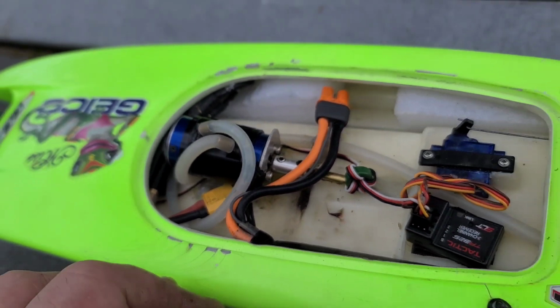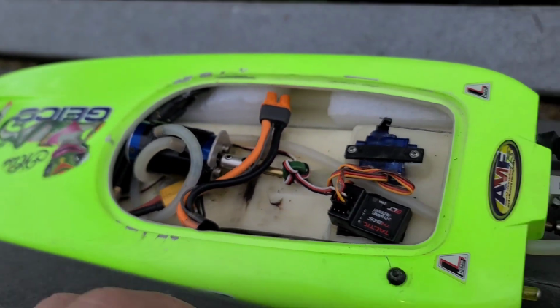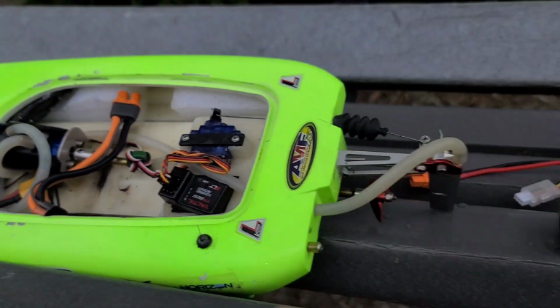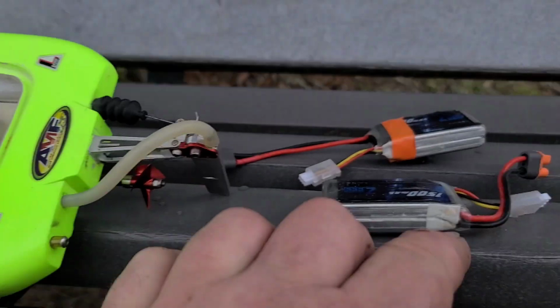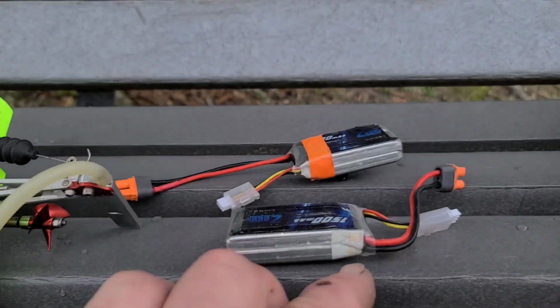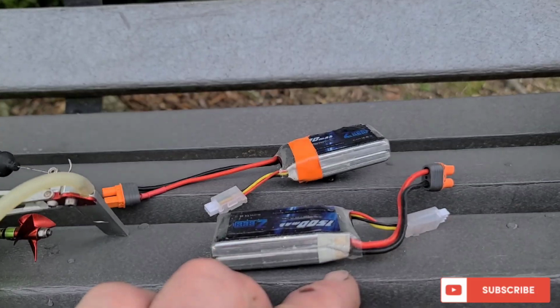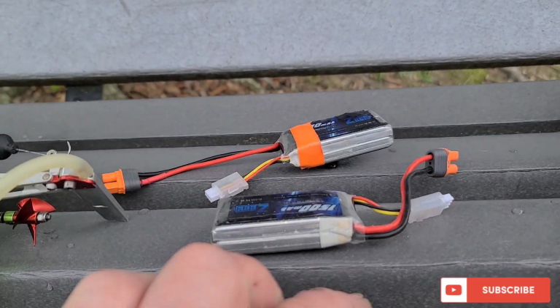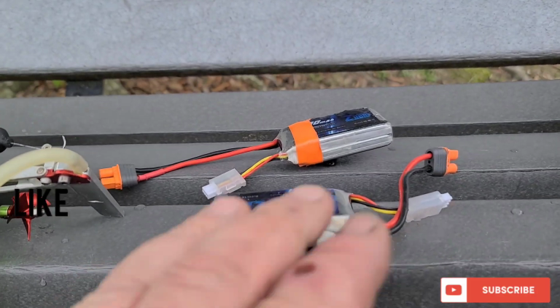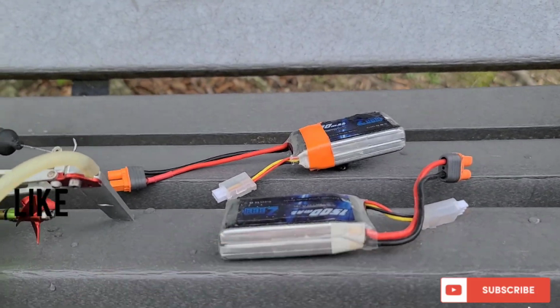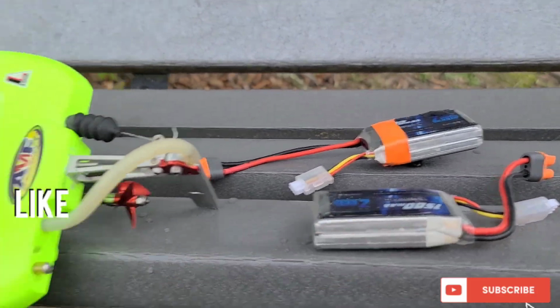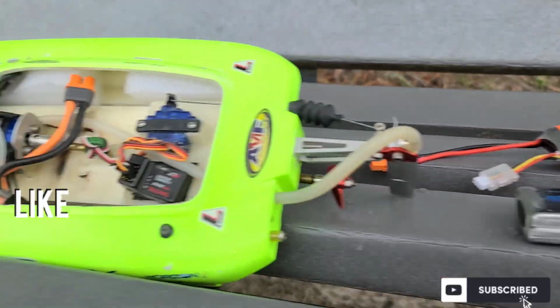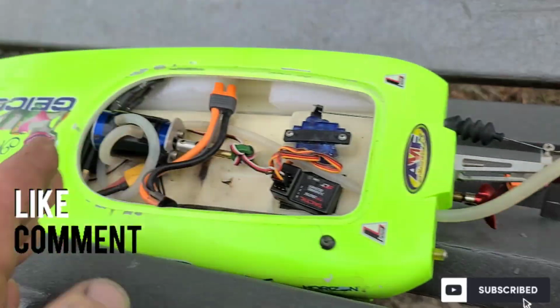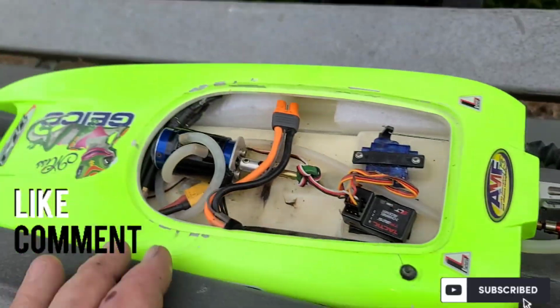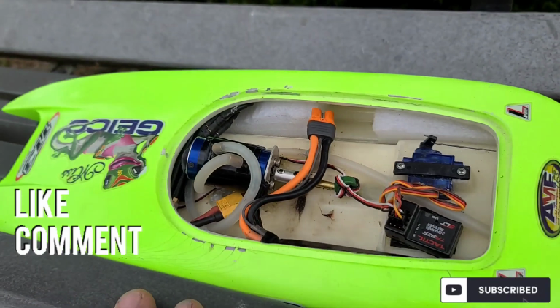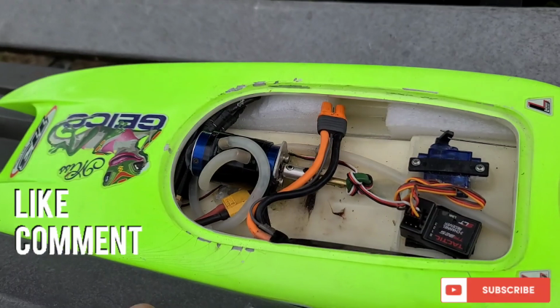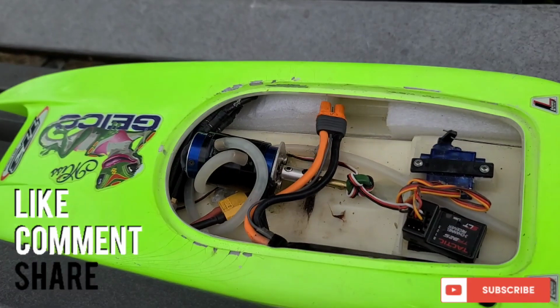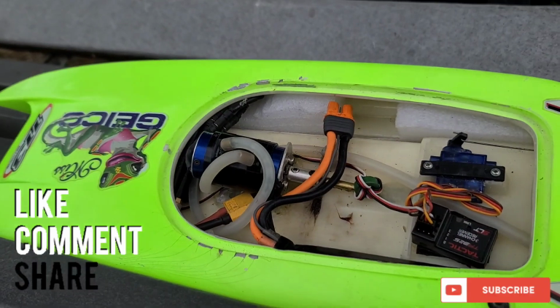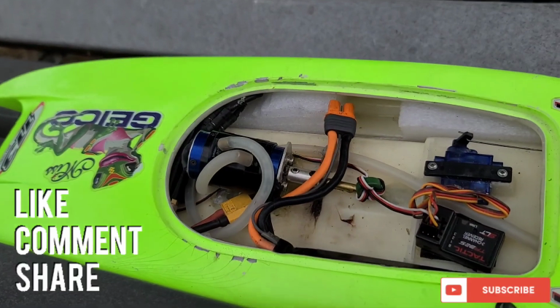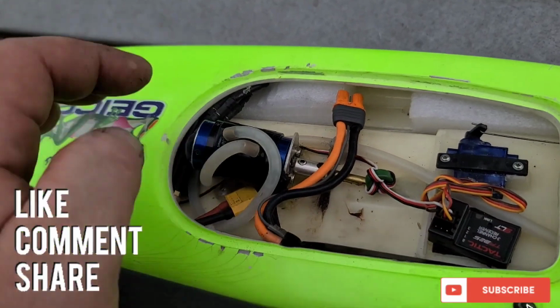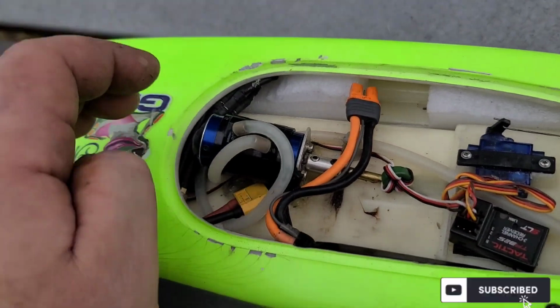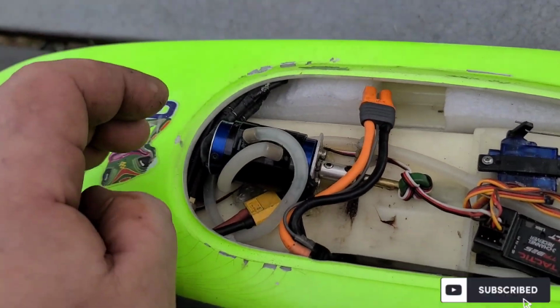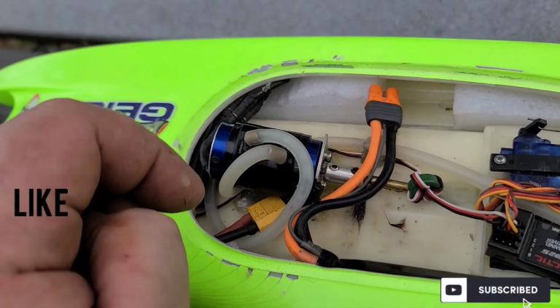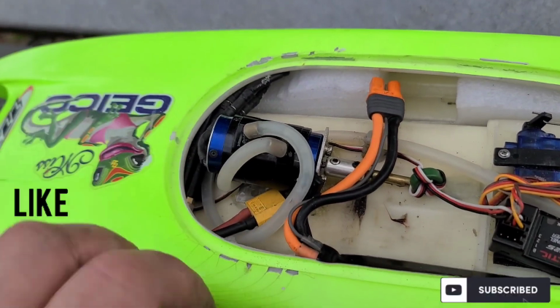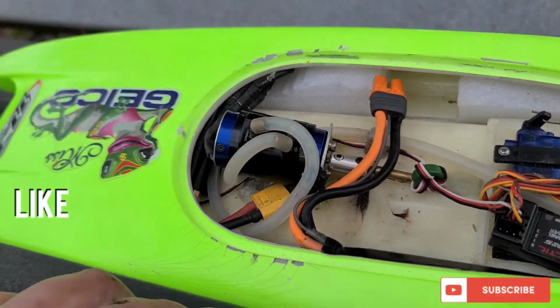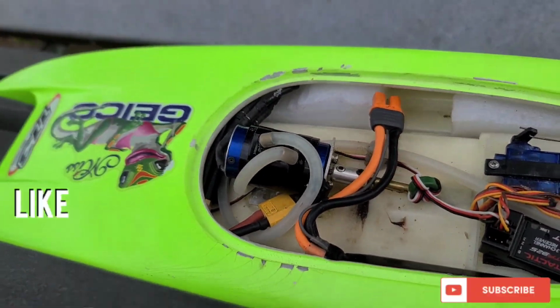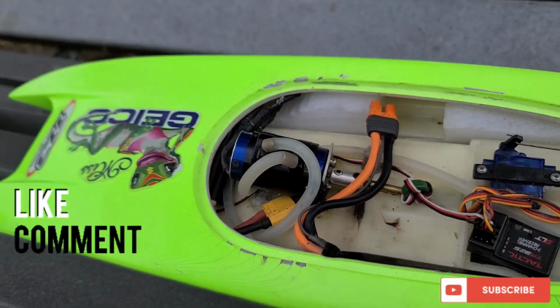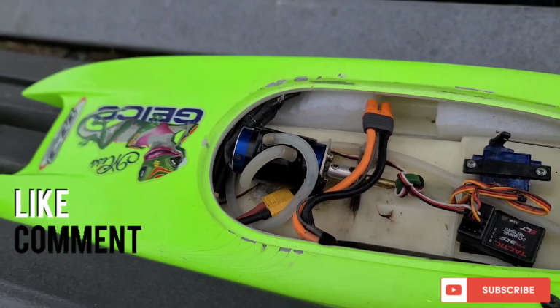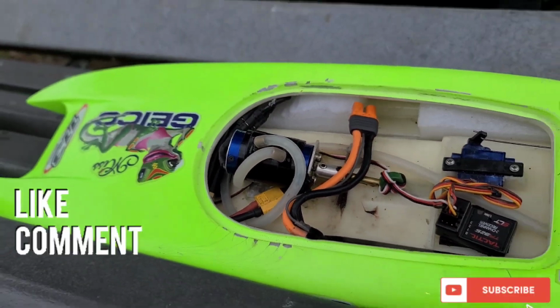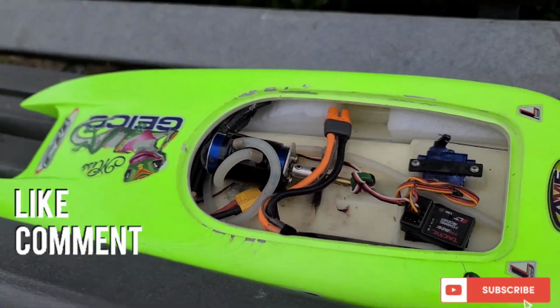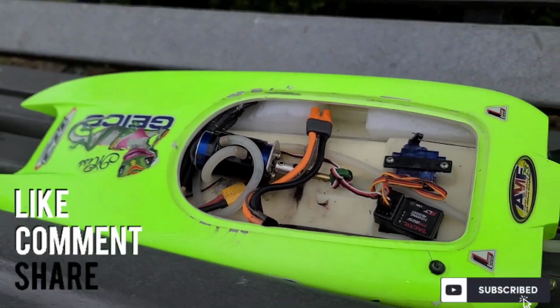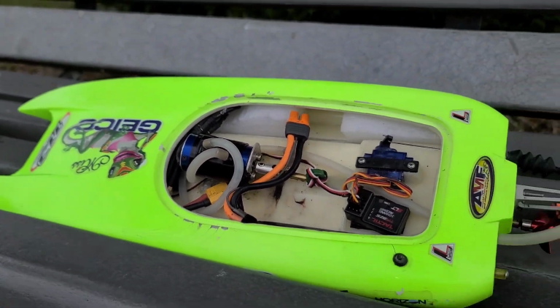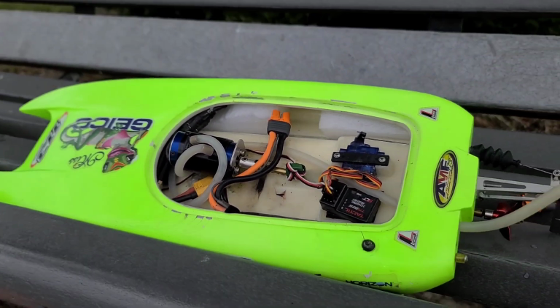We're going to try 4S in it. If it blows up, it blows up. Let's get it. Let's blow some stuff up.